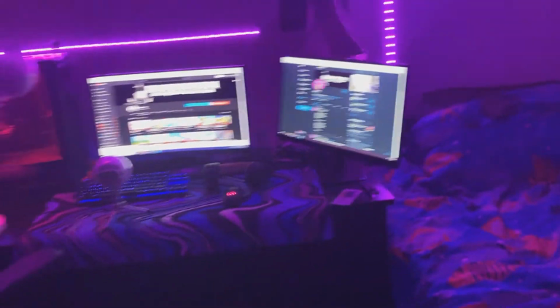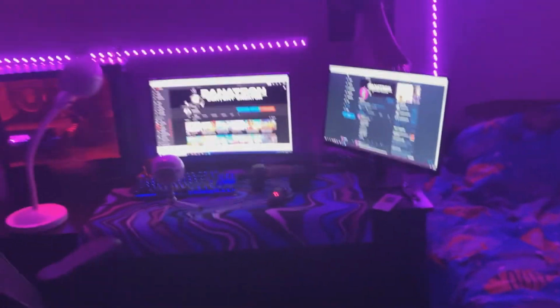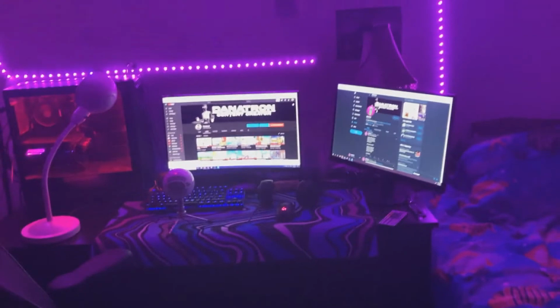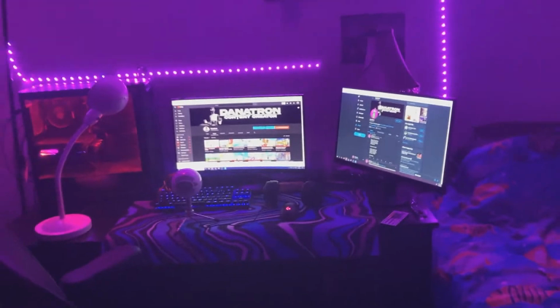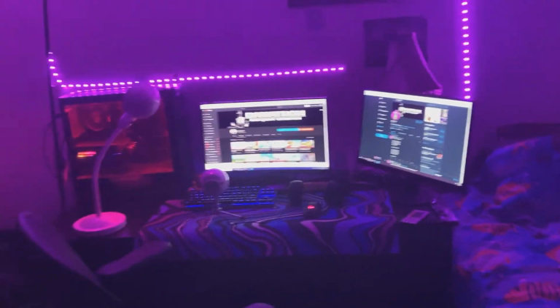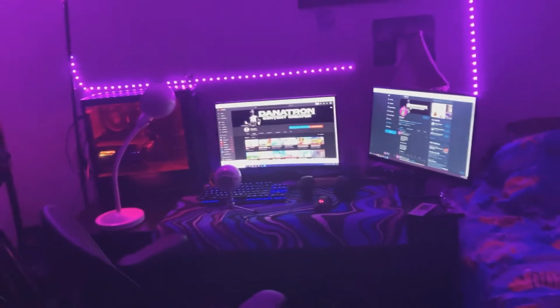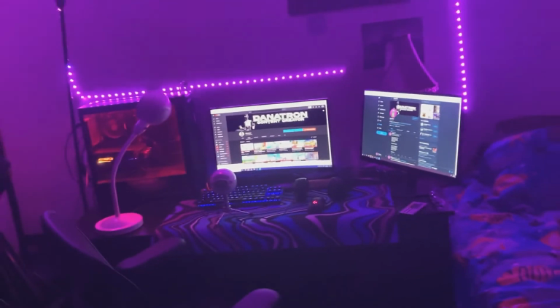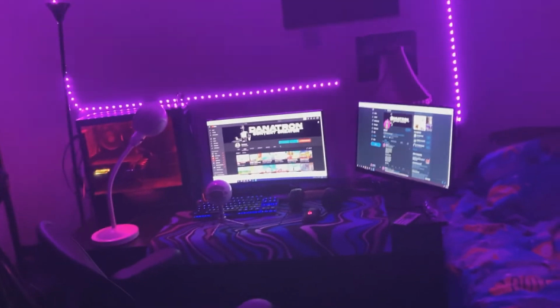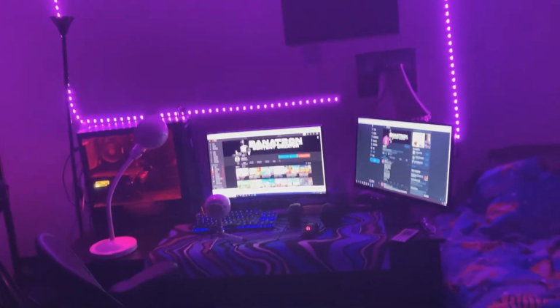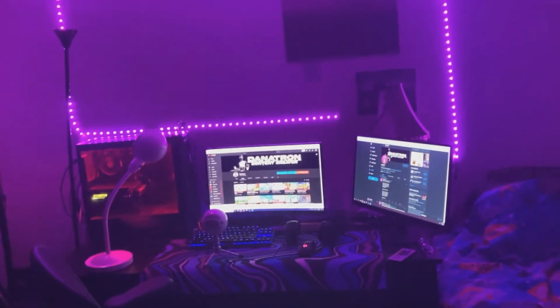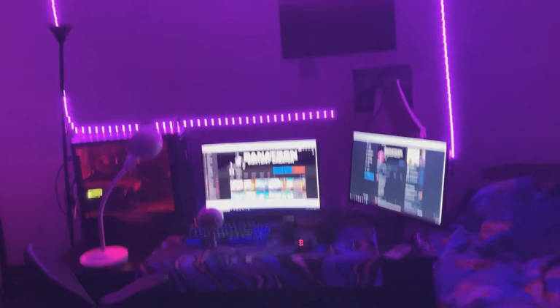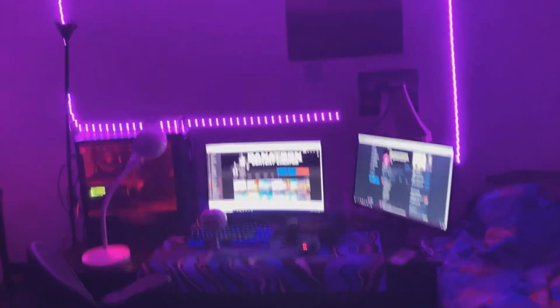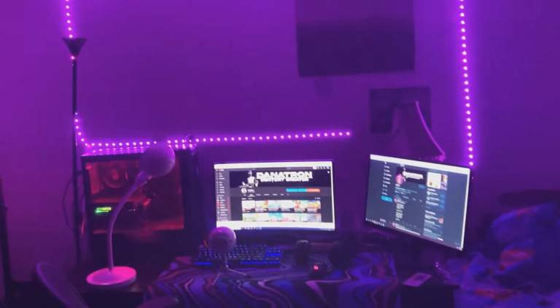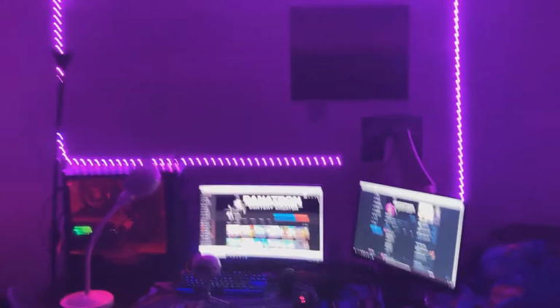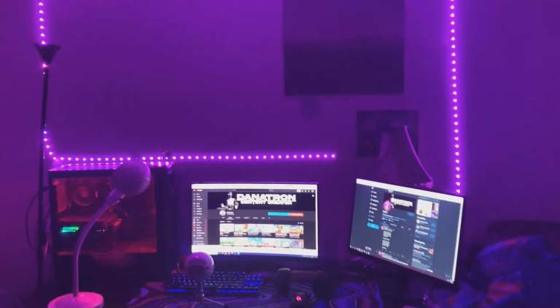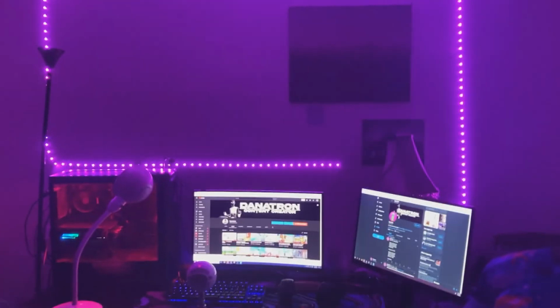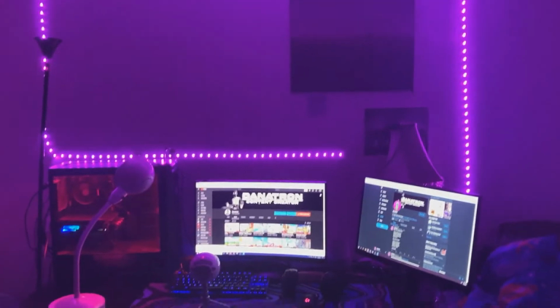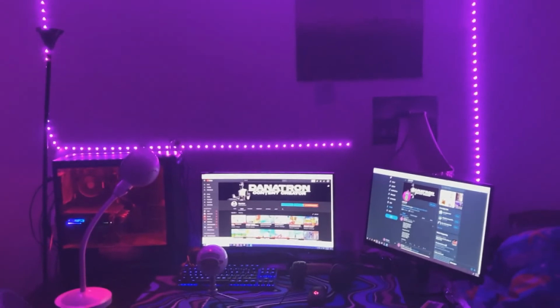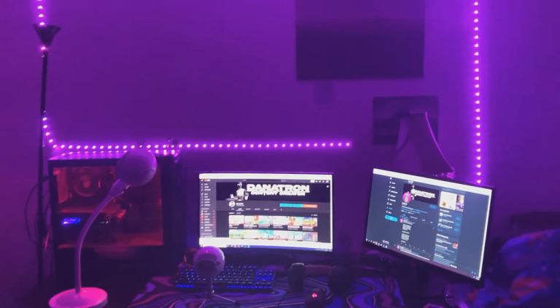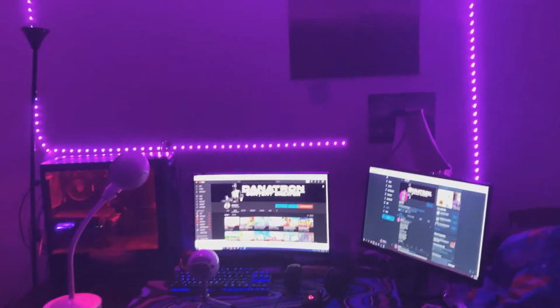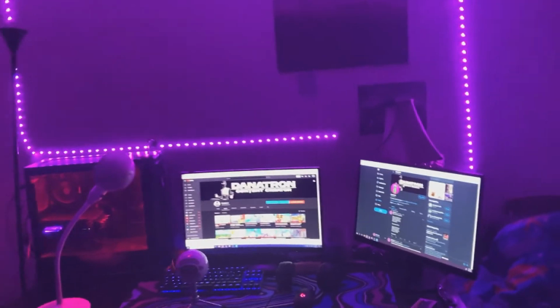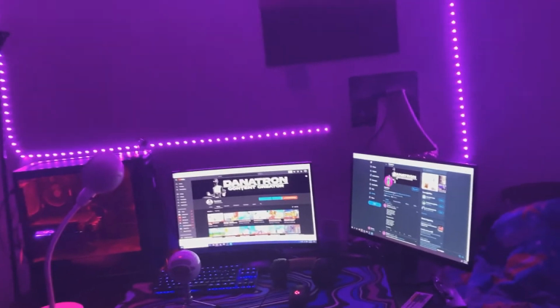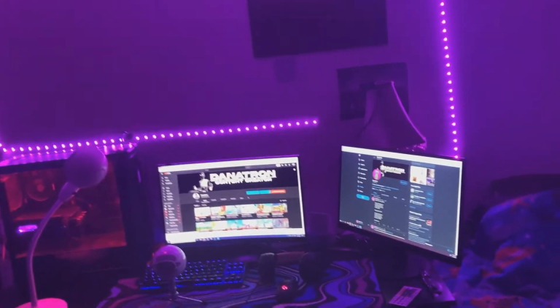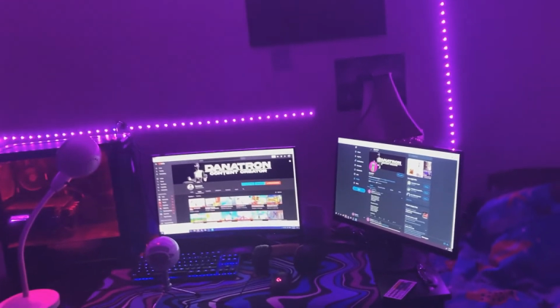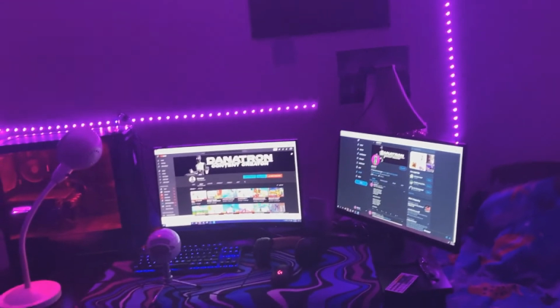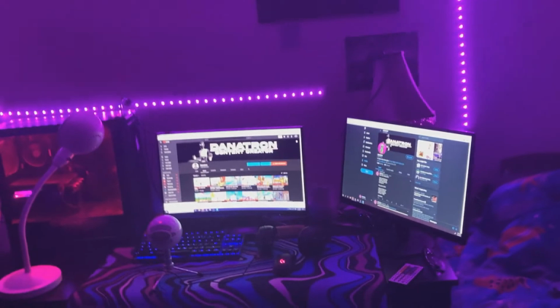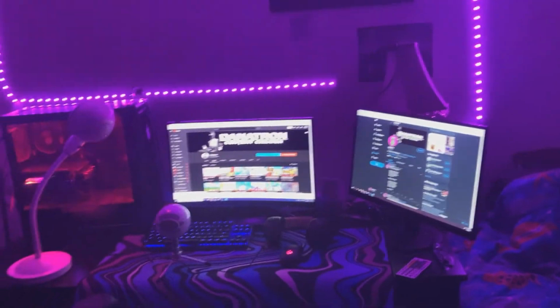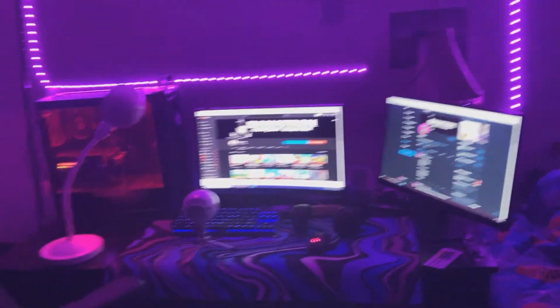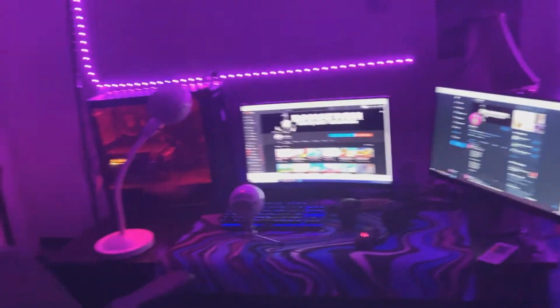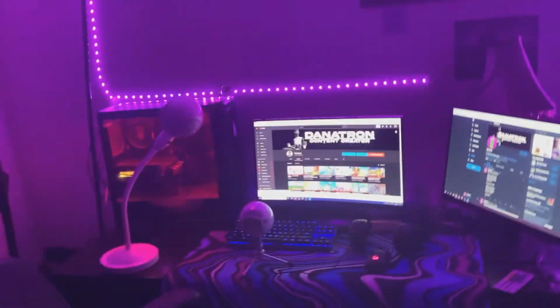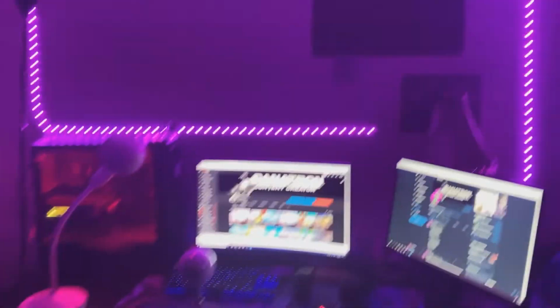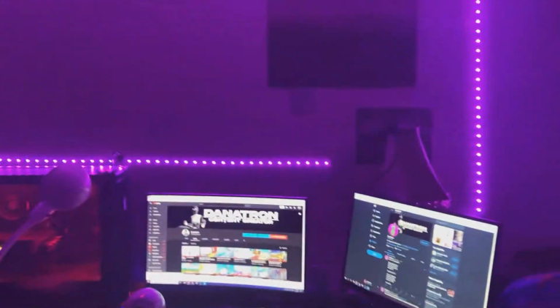But anyways, that is the entire setup tour. I hope you guys enjoyed the video. Make sure to drop a like, drop a sub, and turn on the post notifications. Yeah, that's it boys, I'll catch you in the next one. Peace.